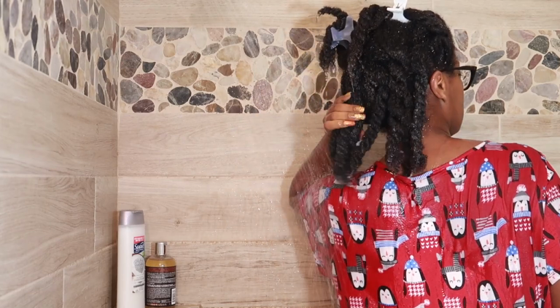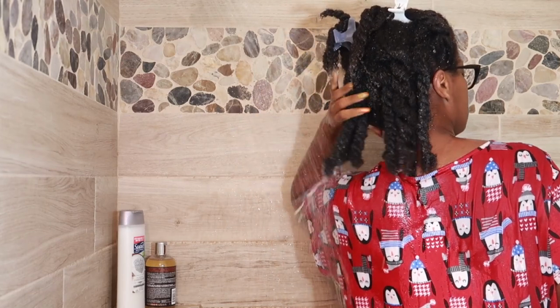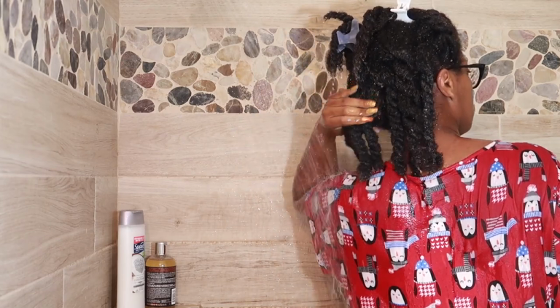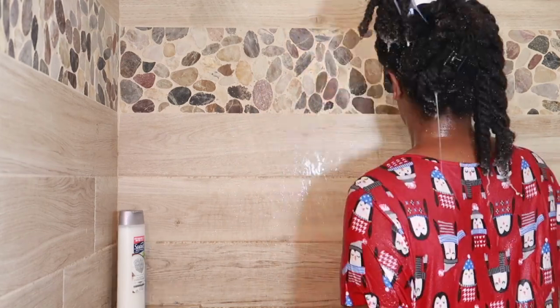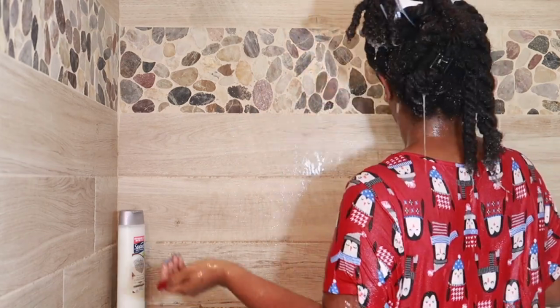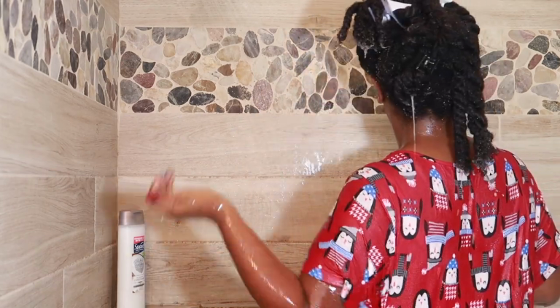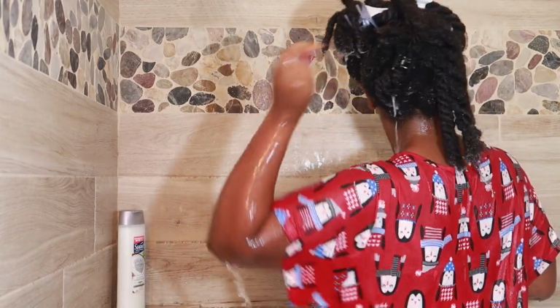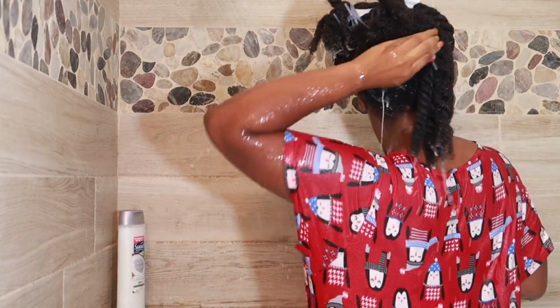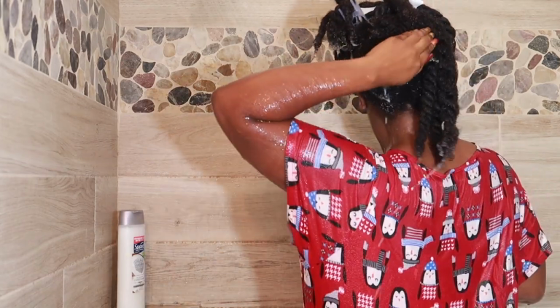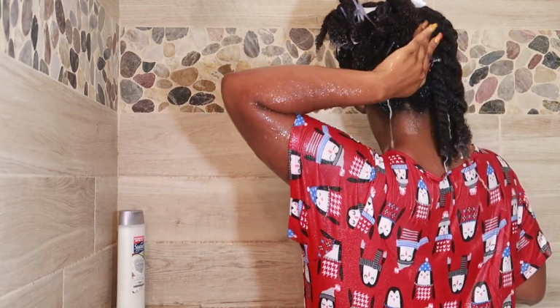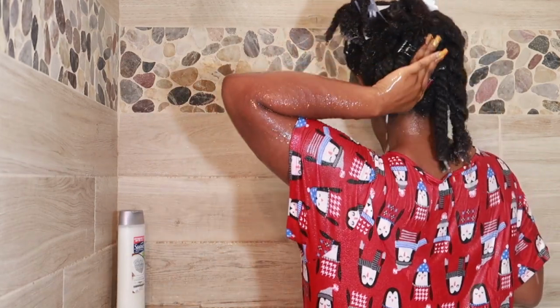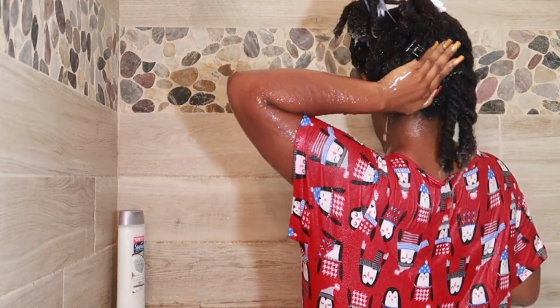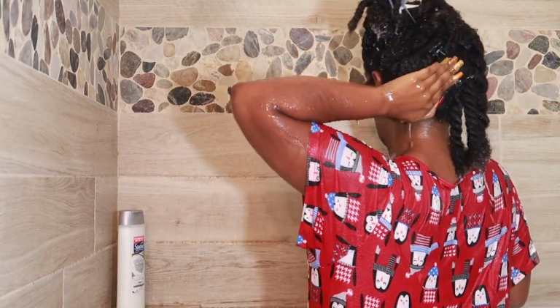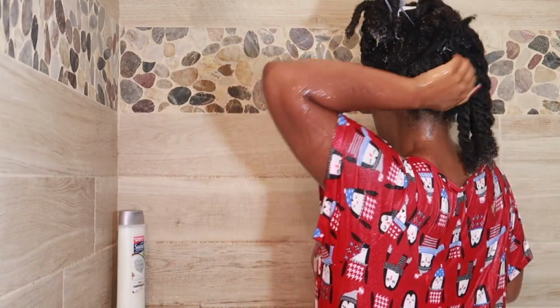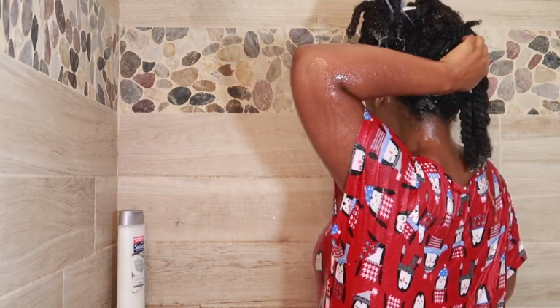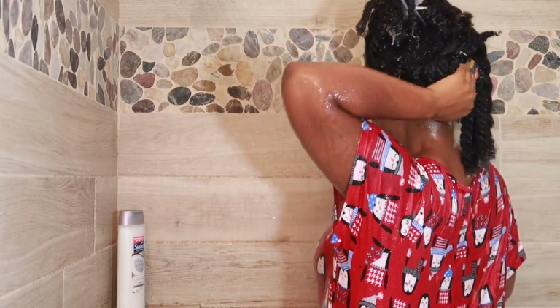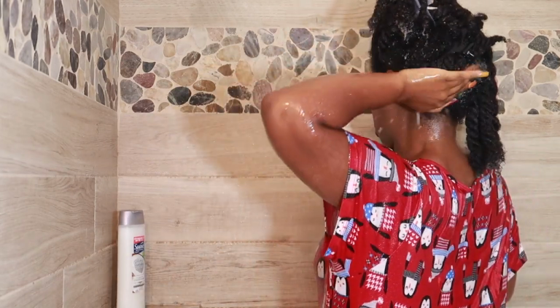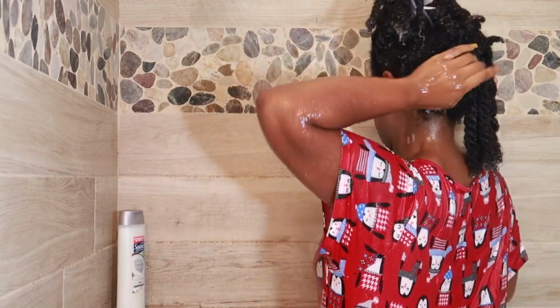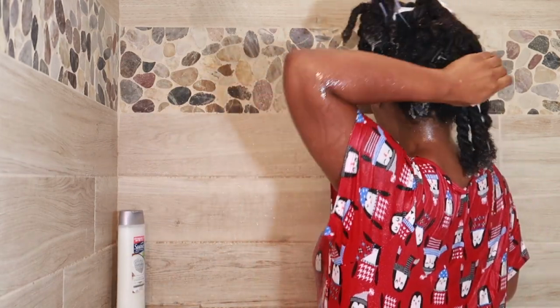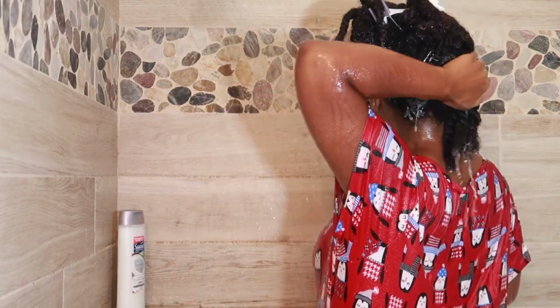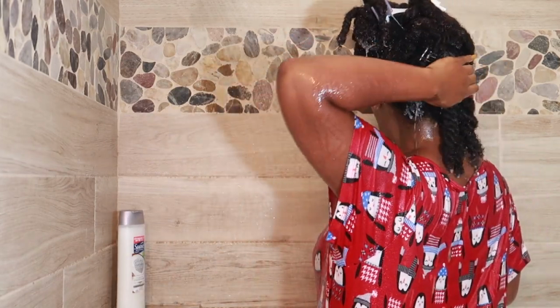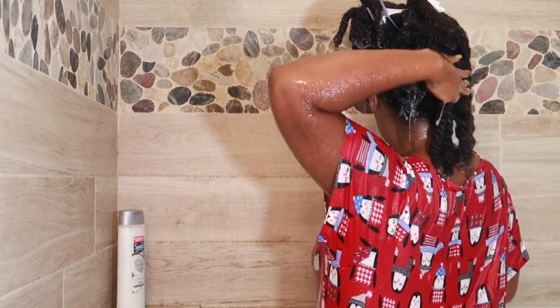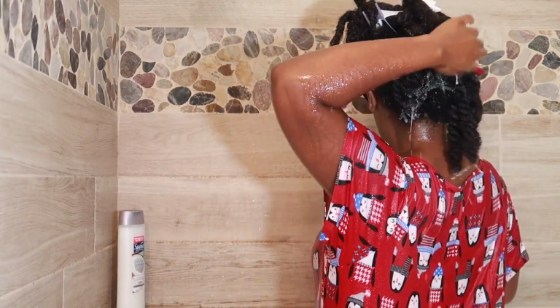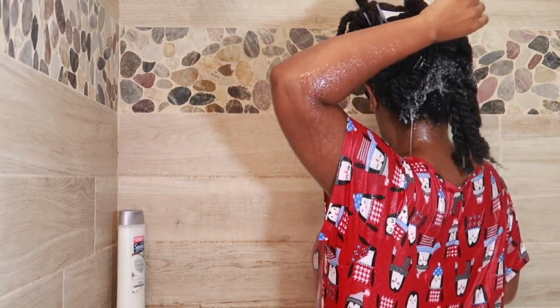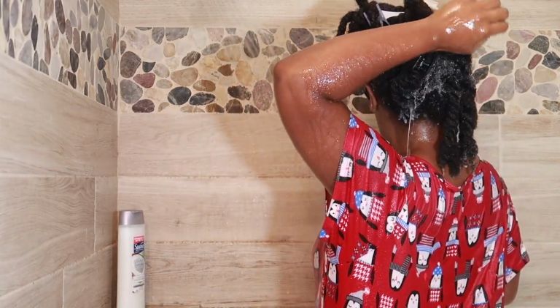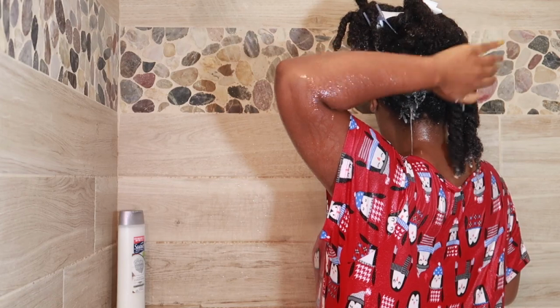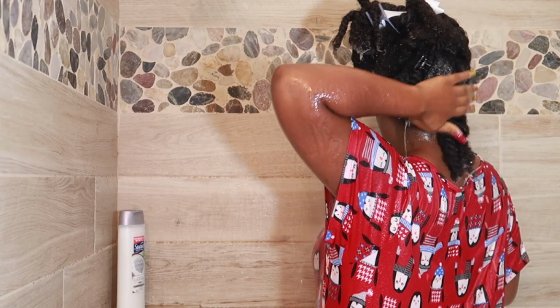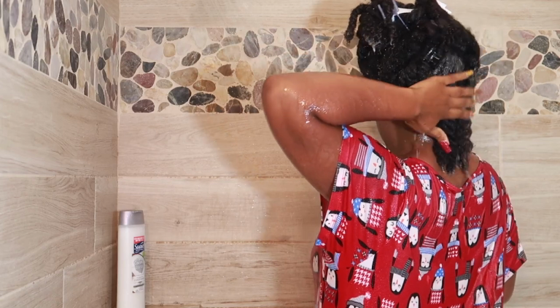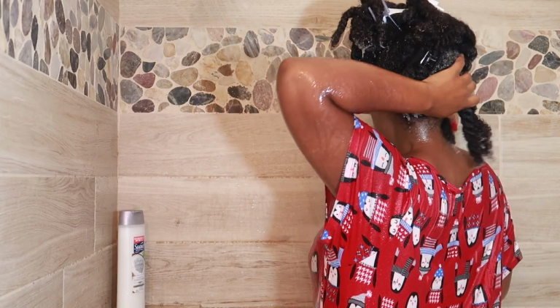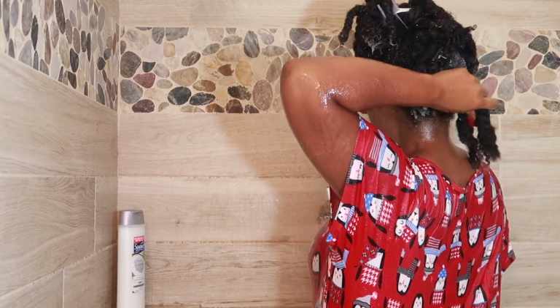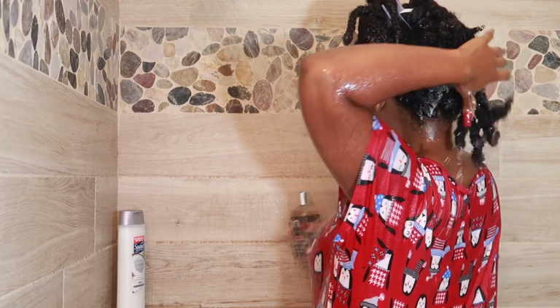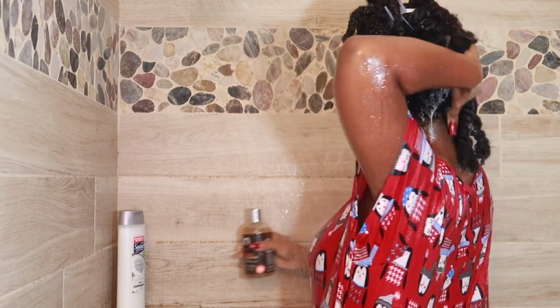I typically do shampoo my hair twice, but this go-around I only did it once.